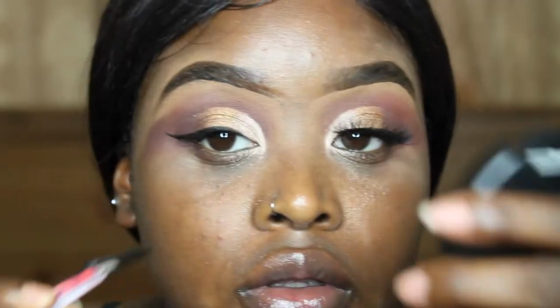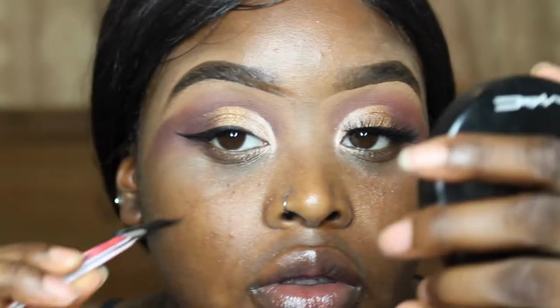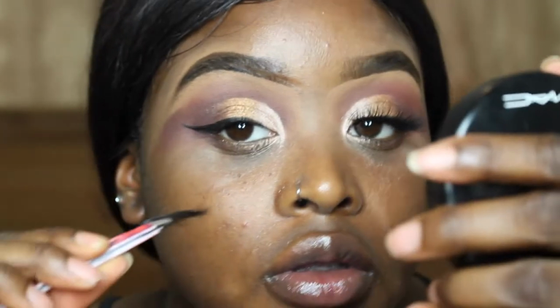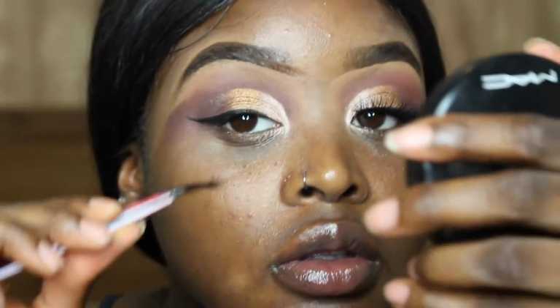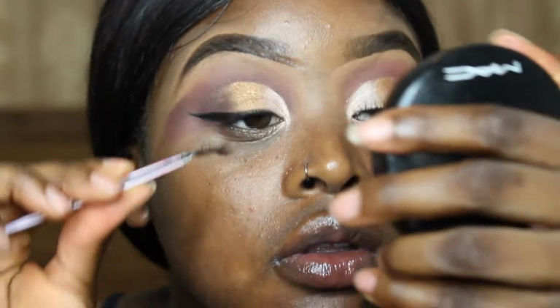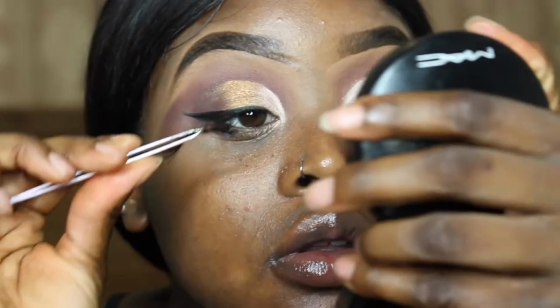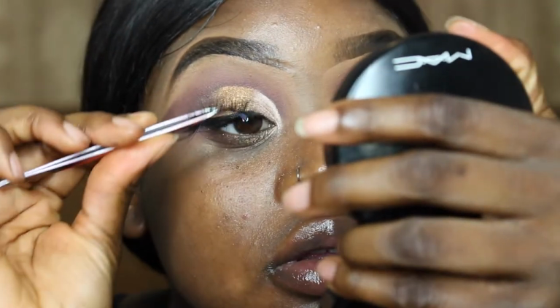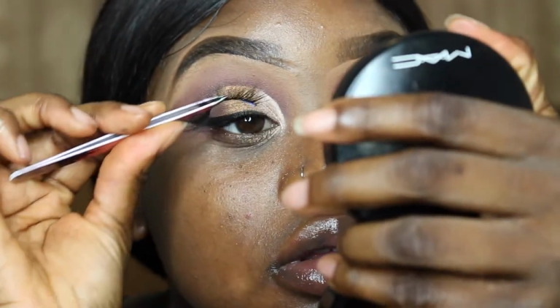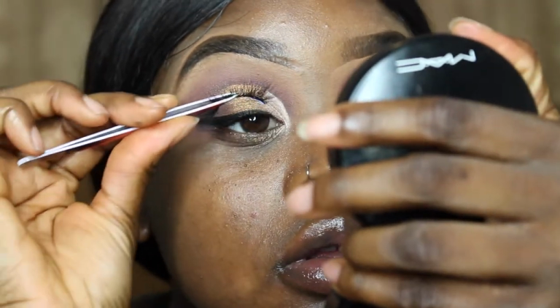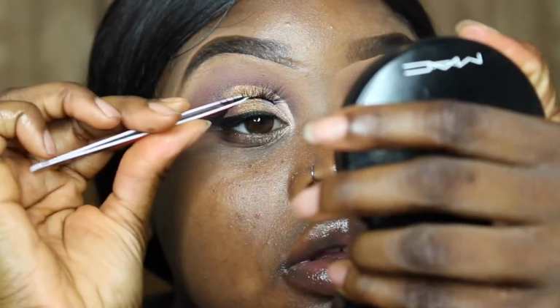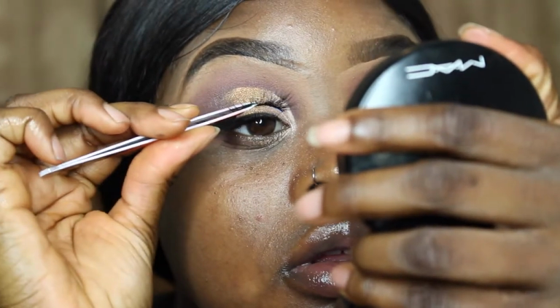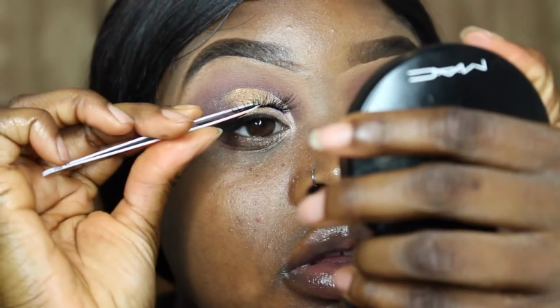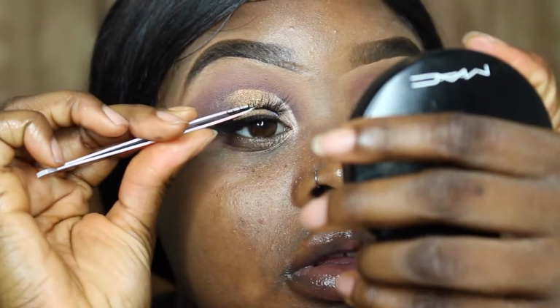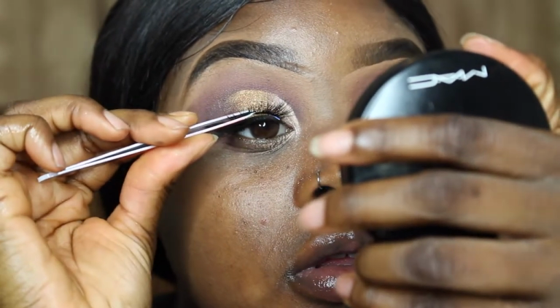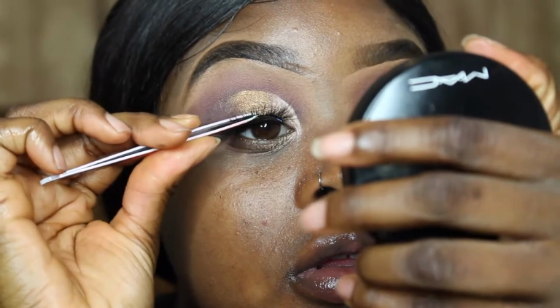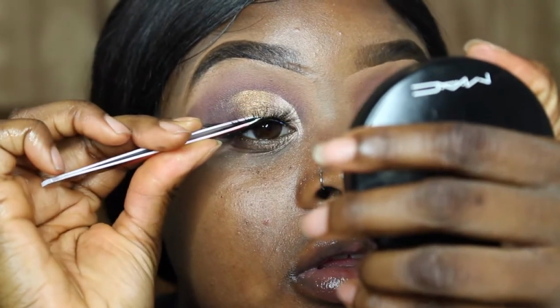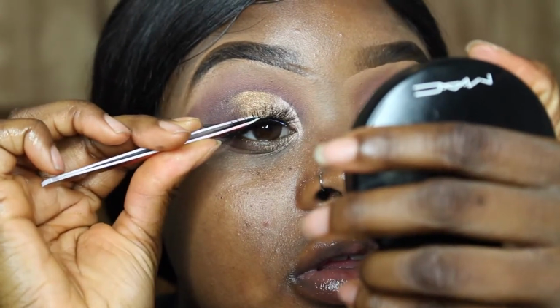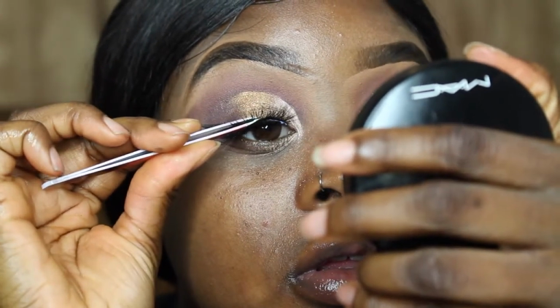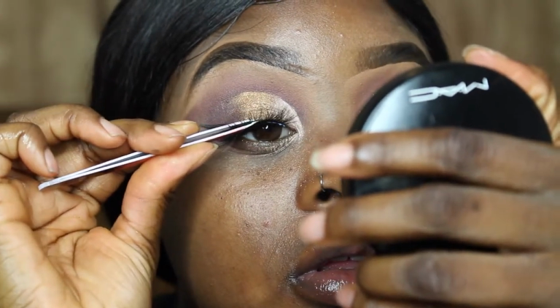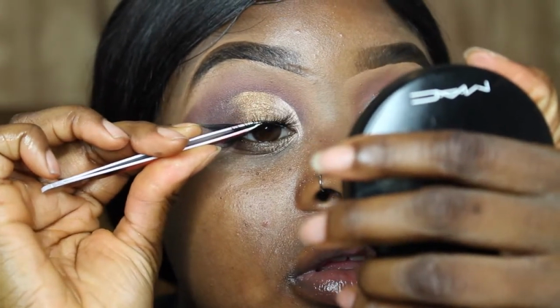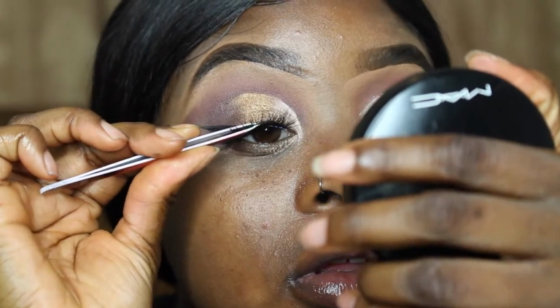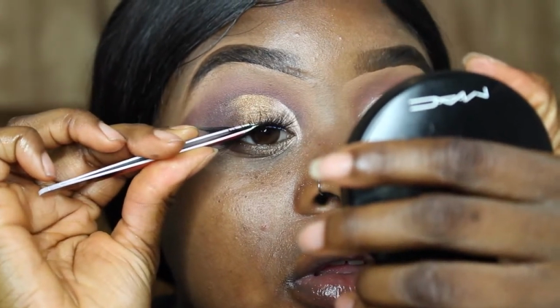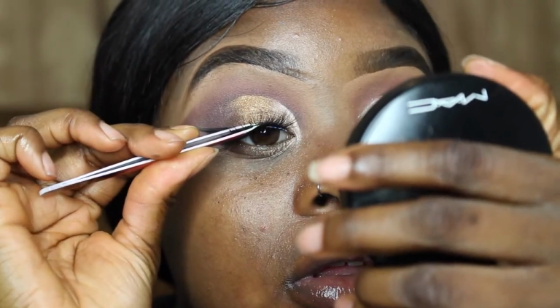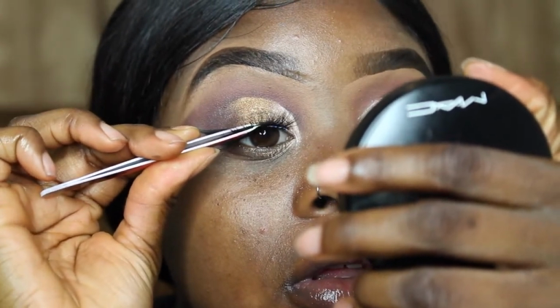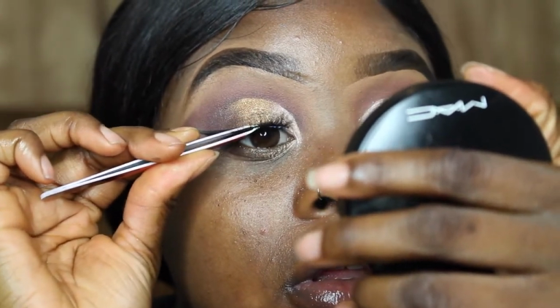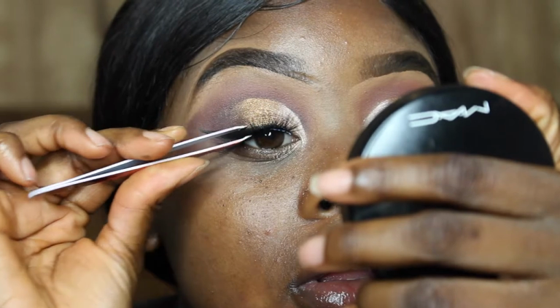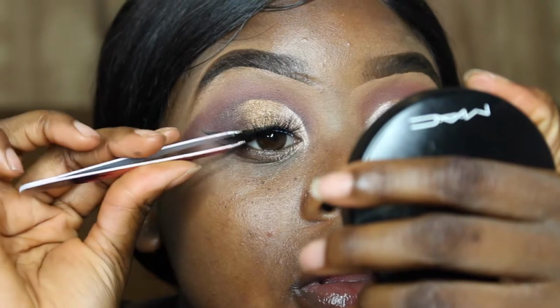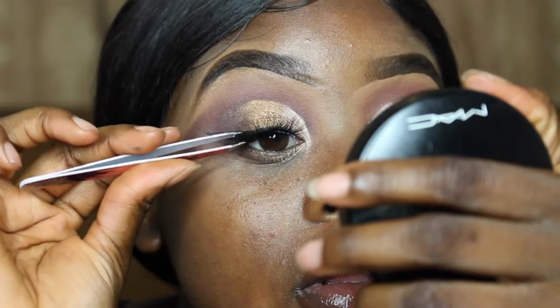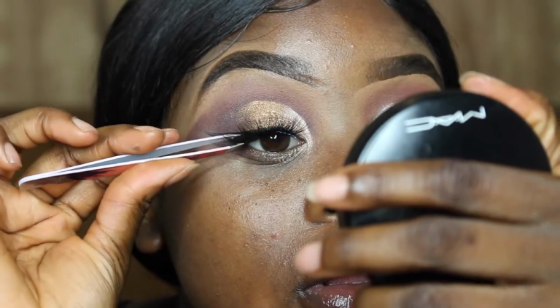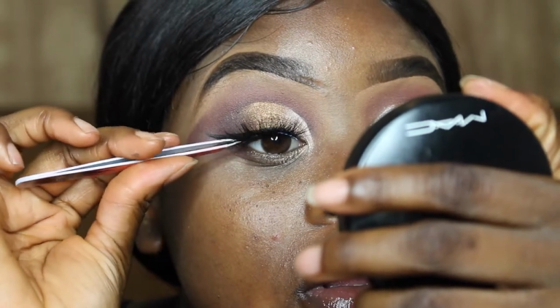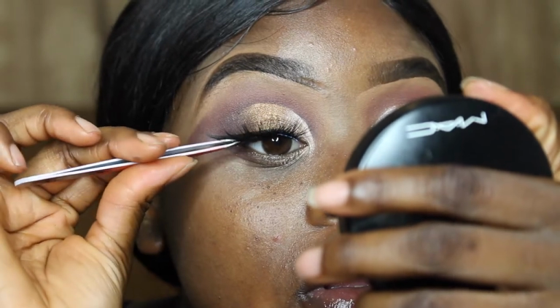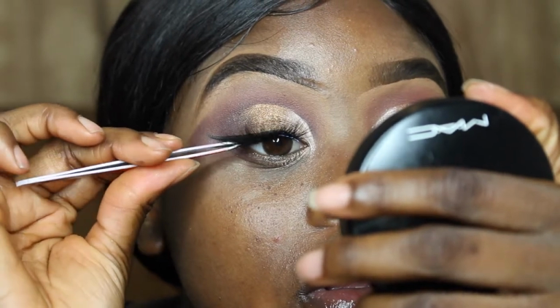Now I'm just applying some falsies and I will leave the link in the description box below.